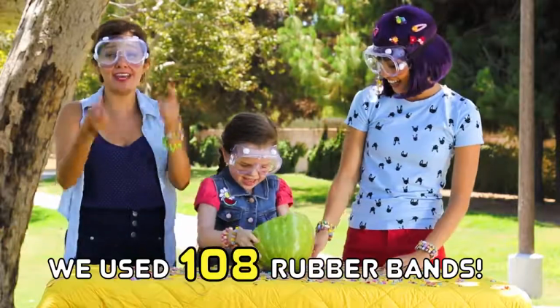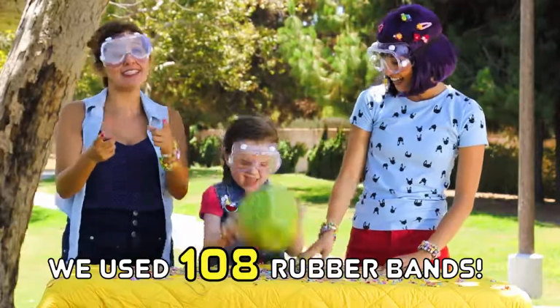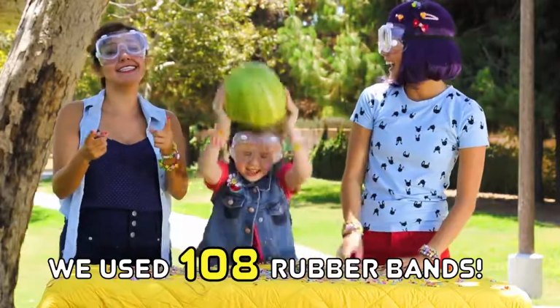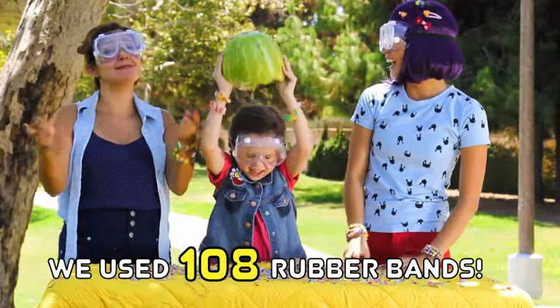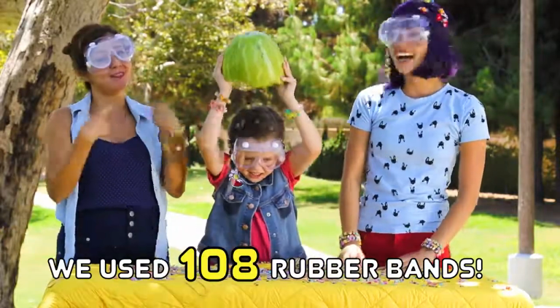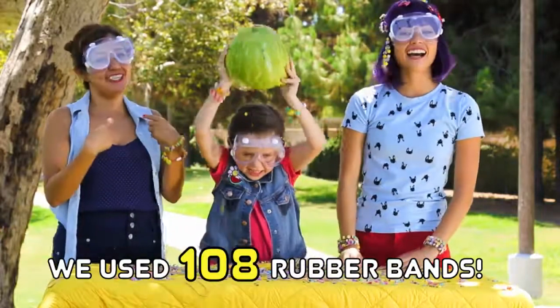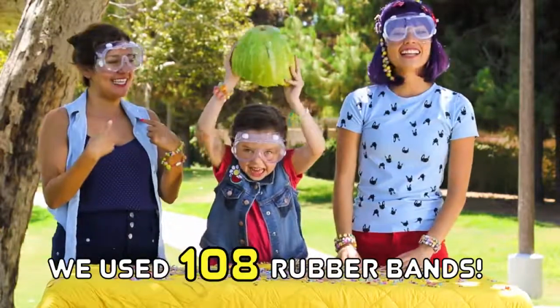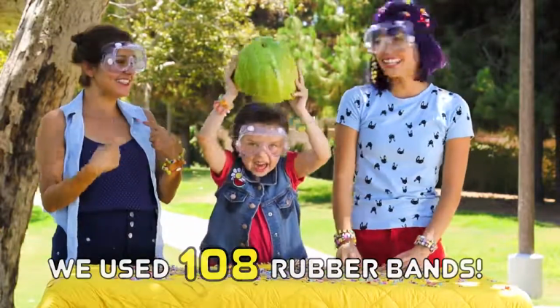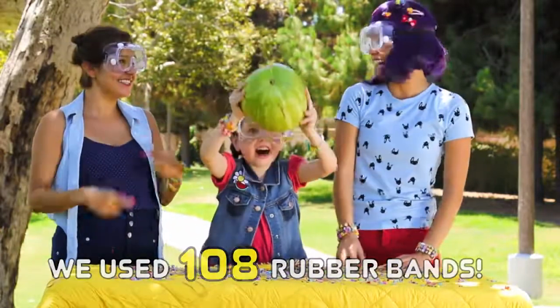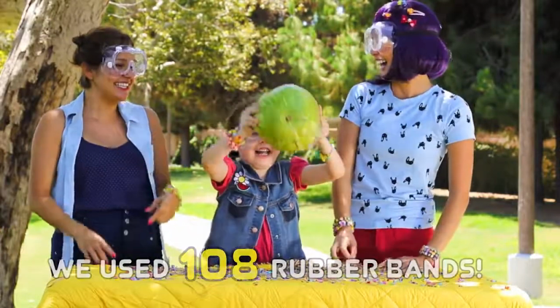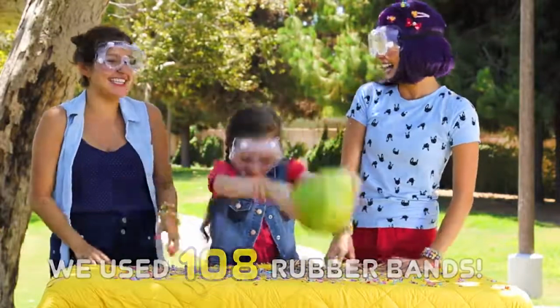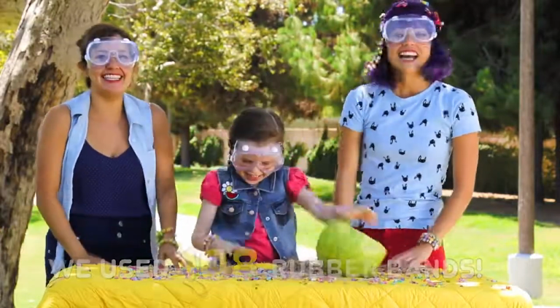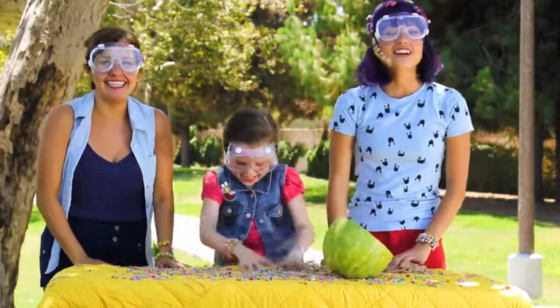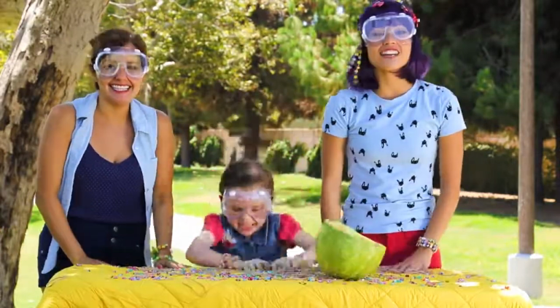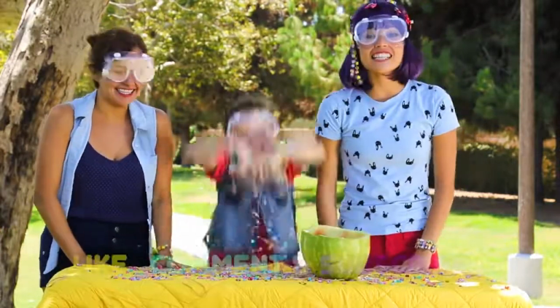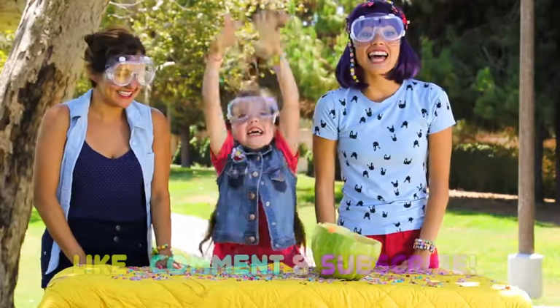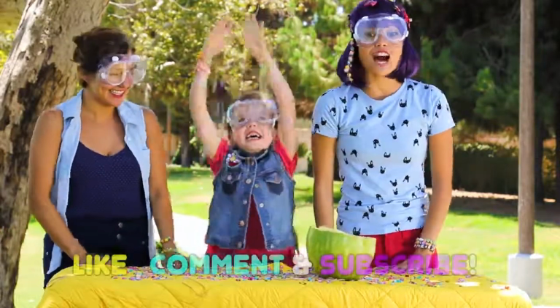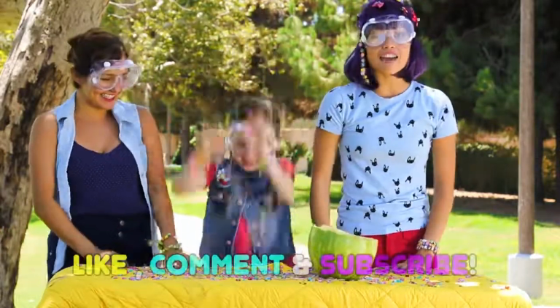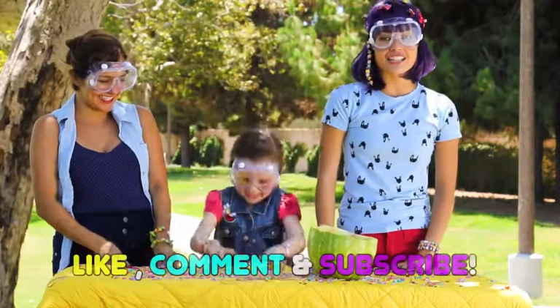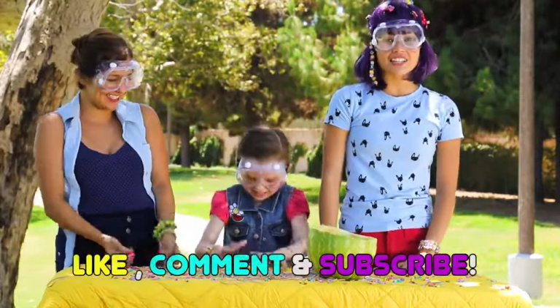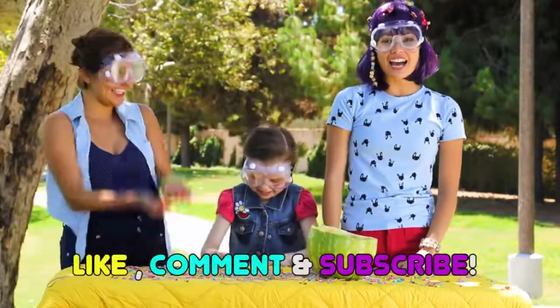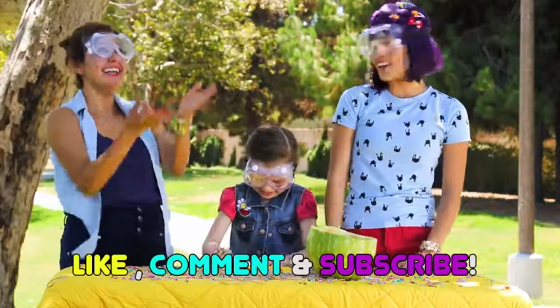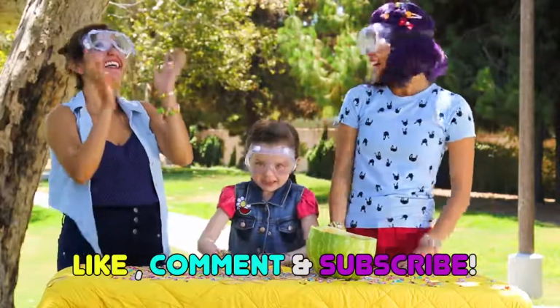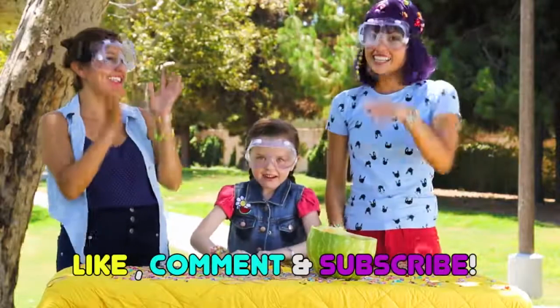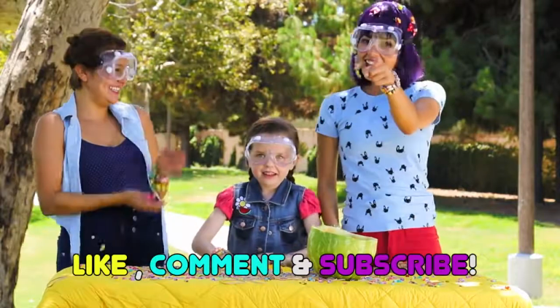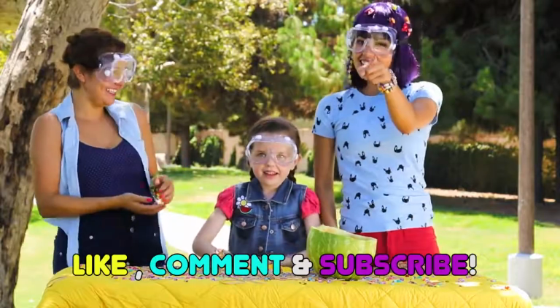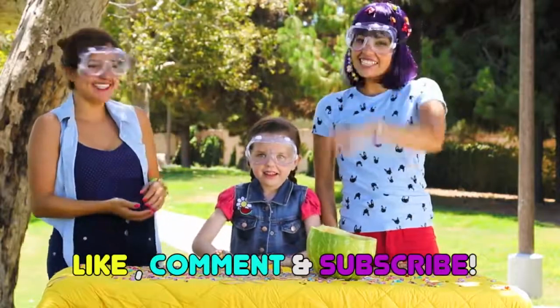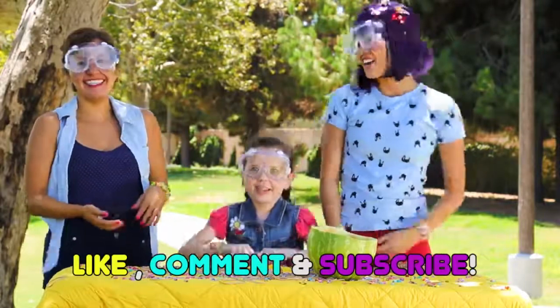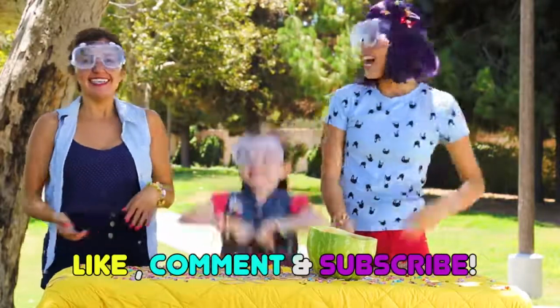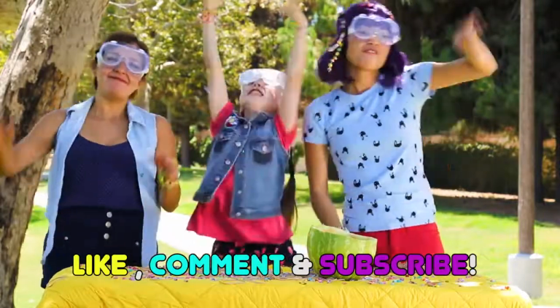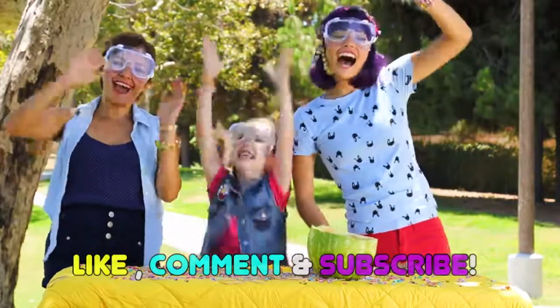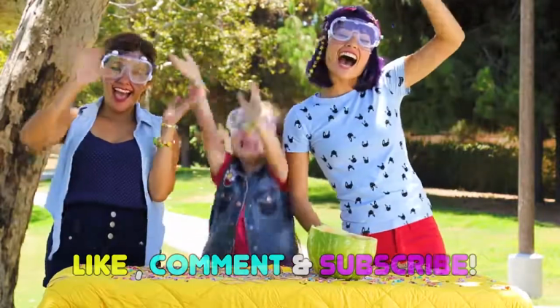I hope you guys liked it as much as we did. Don't forget to like, comment, and subscribe. See you guys next time. Bye!